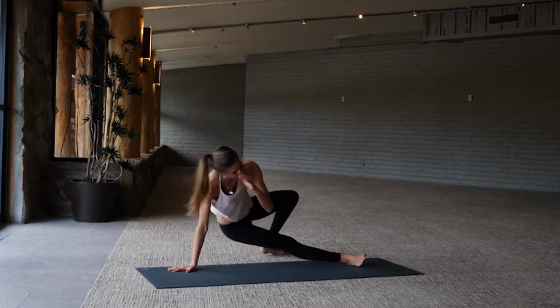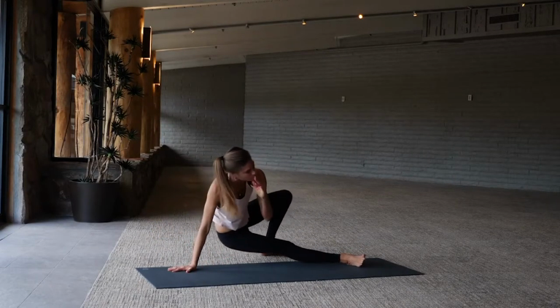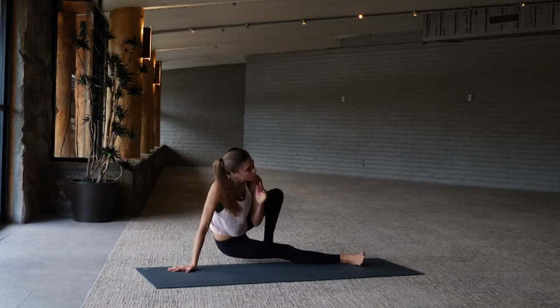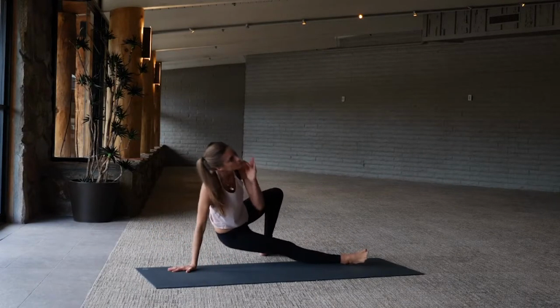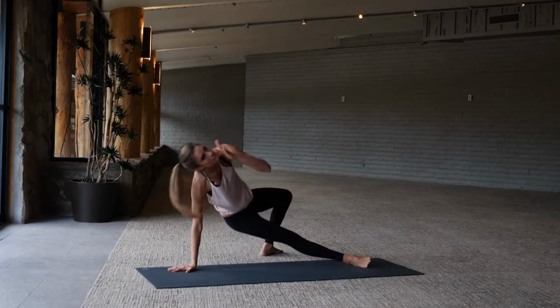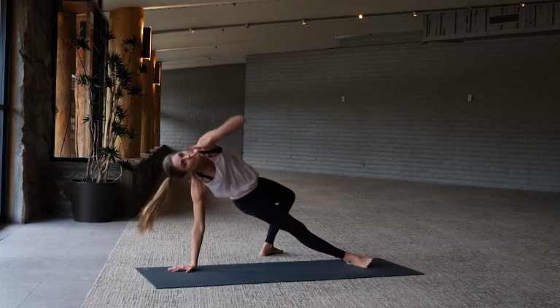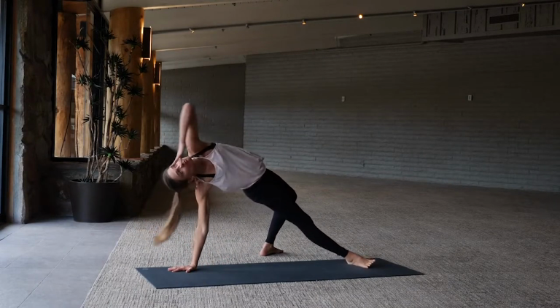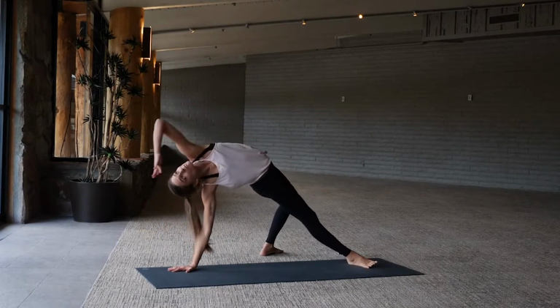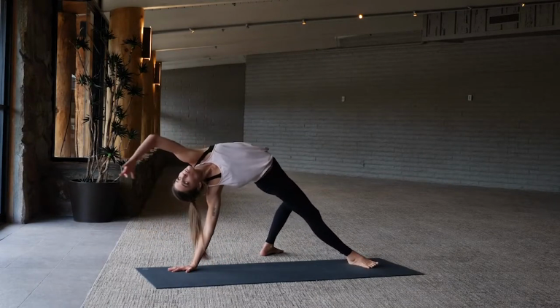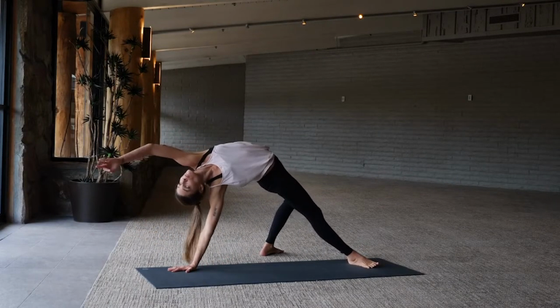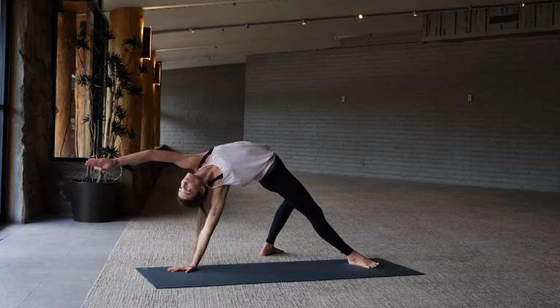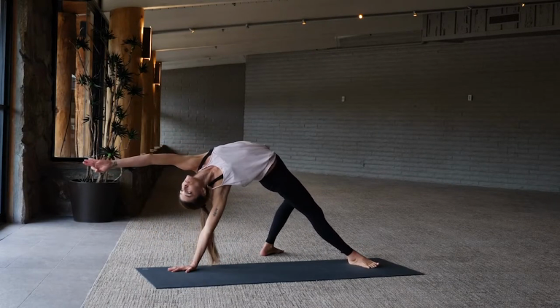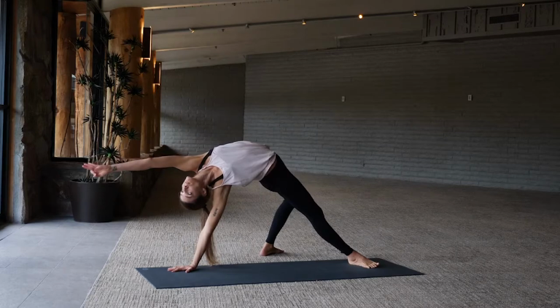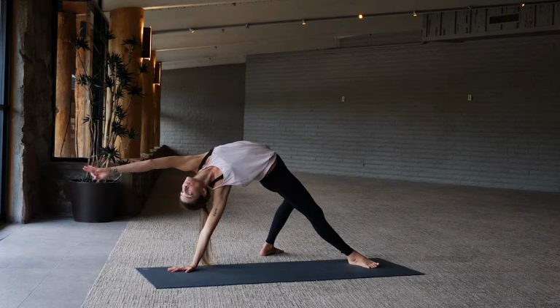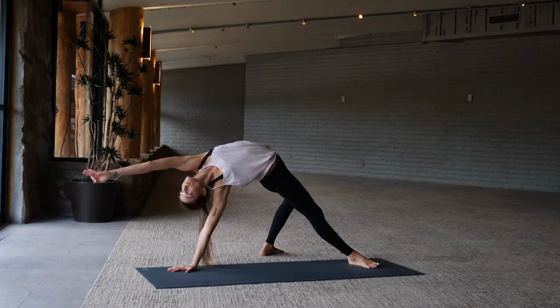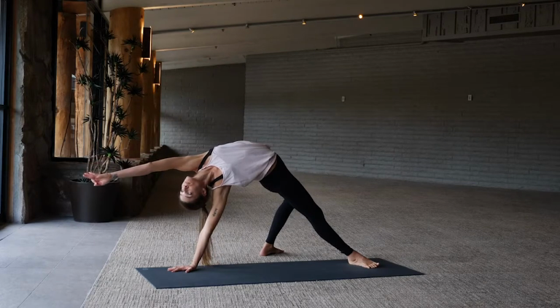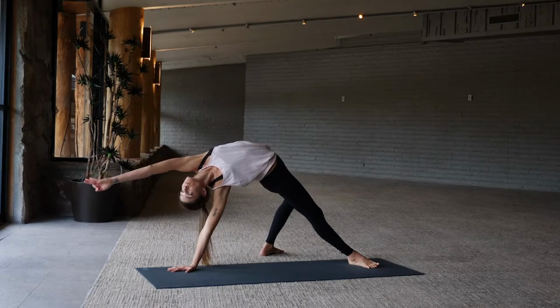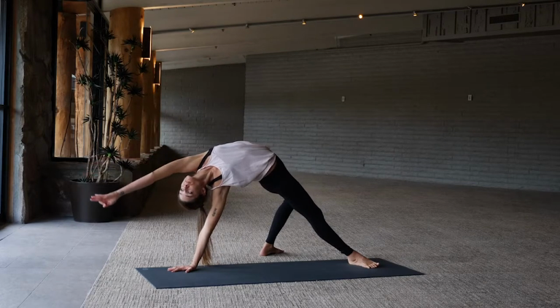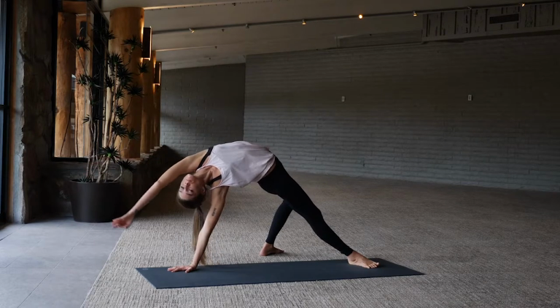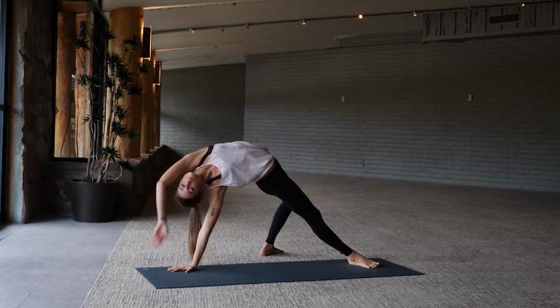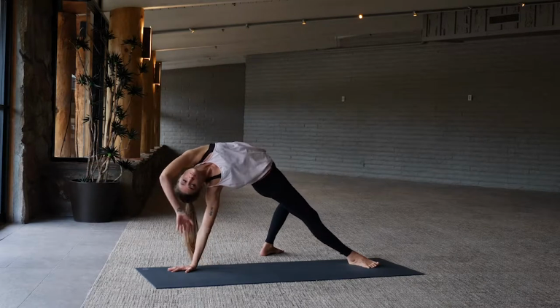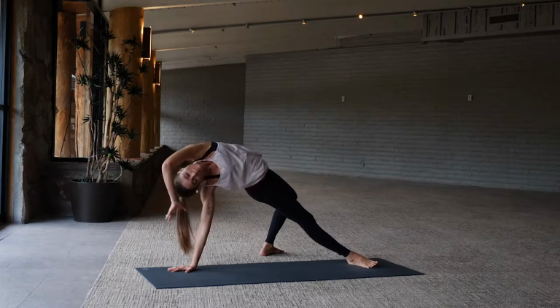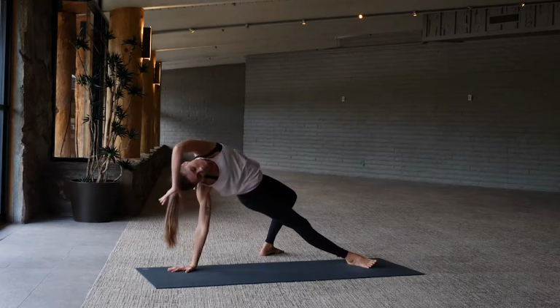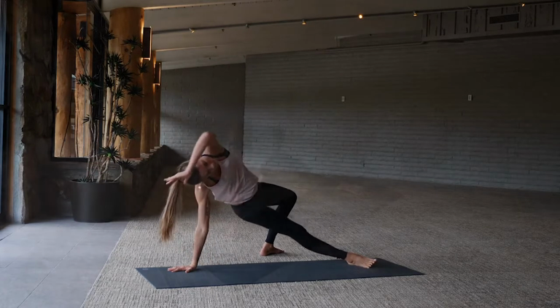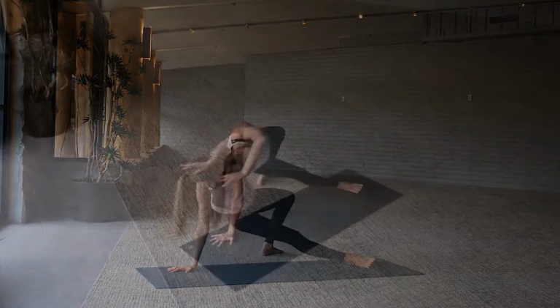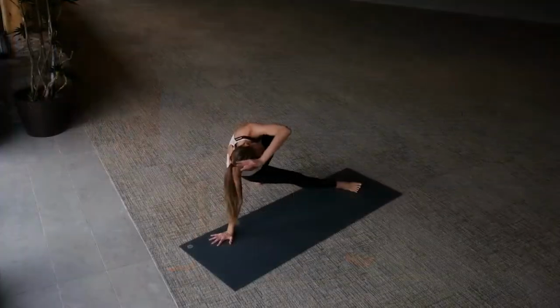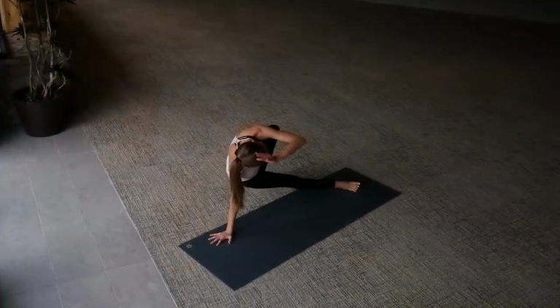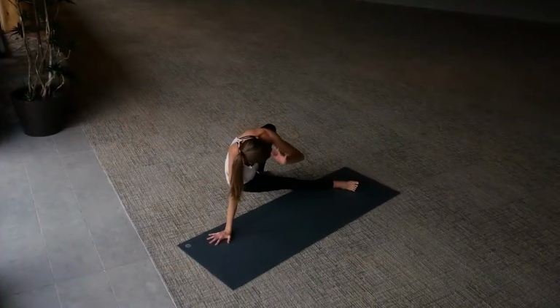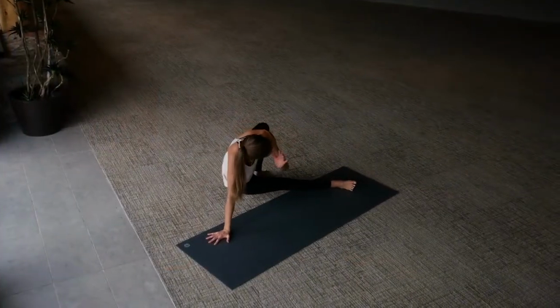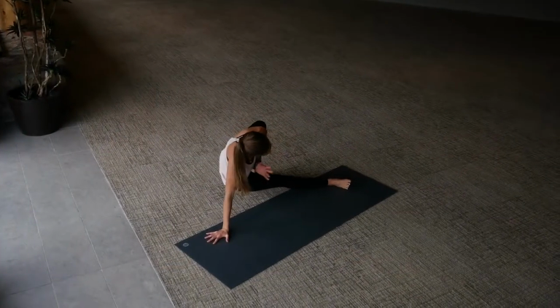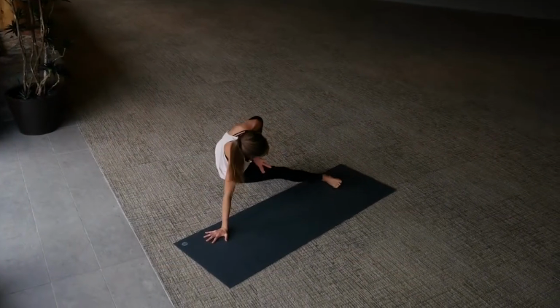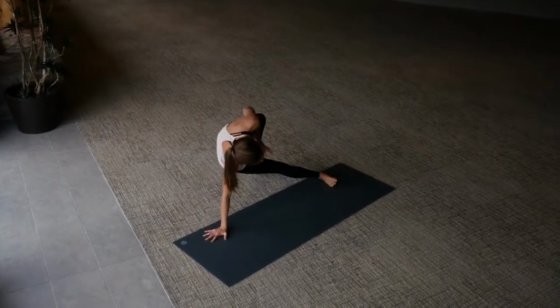Flip it over — right hand lowers to the mat, set the left foot behind you, hips lower. Inhale bridge it on up, left arm reaches forward, lower the hips back down as we pivot back to center.